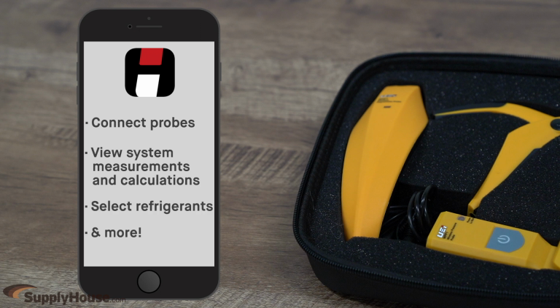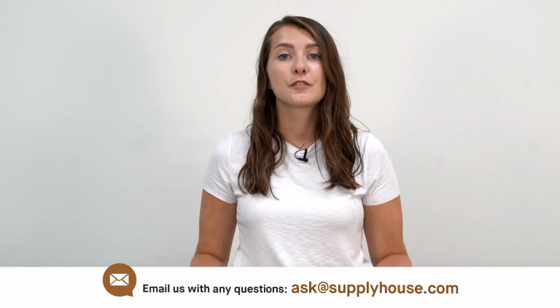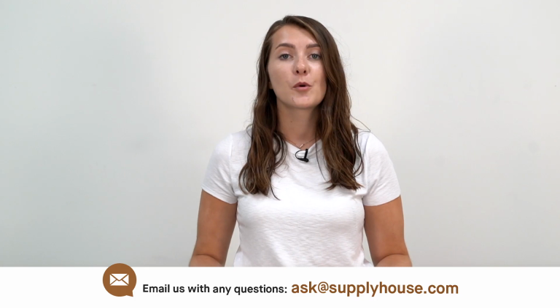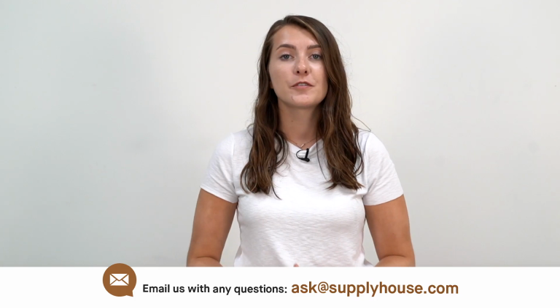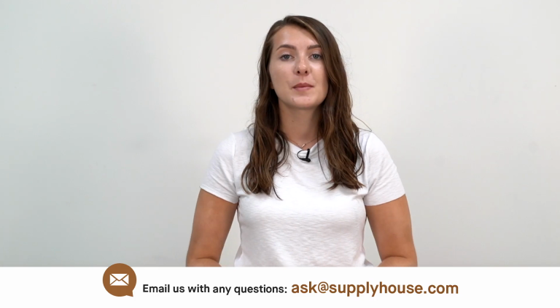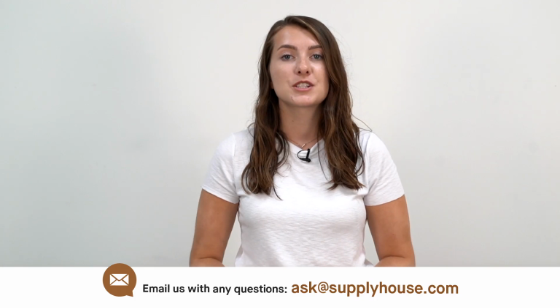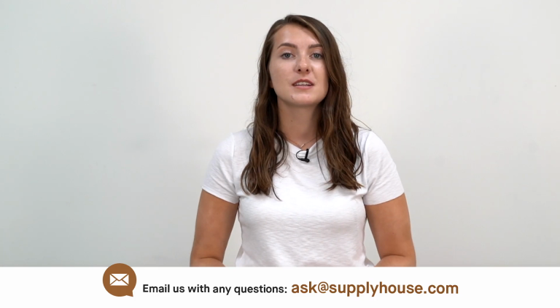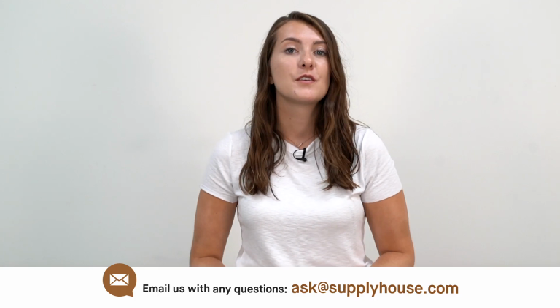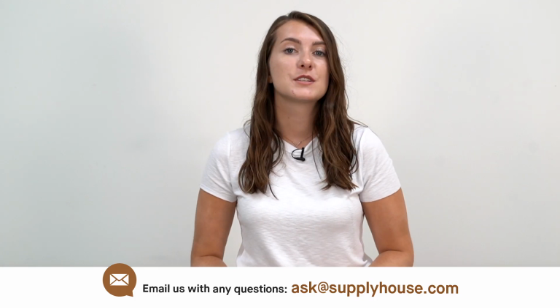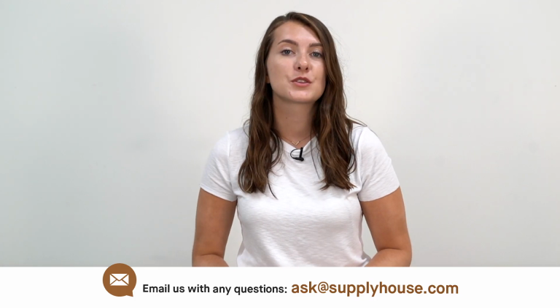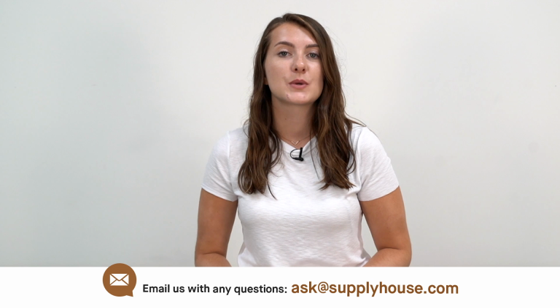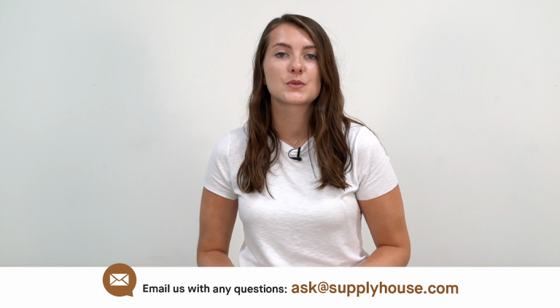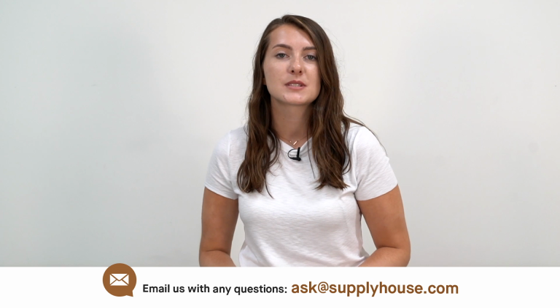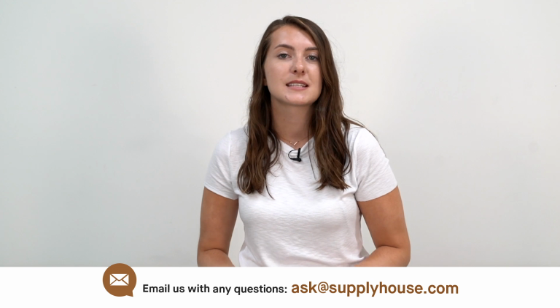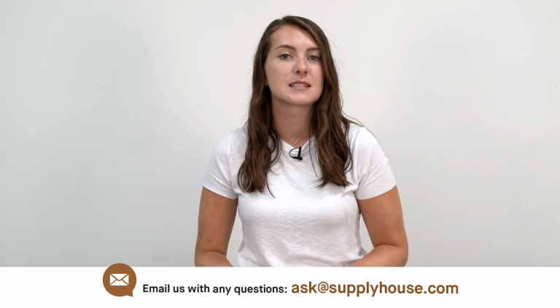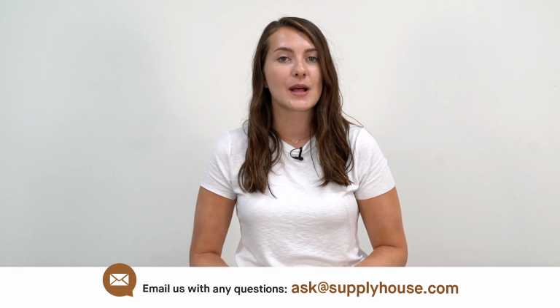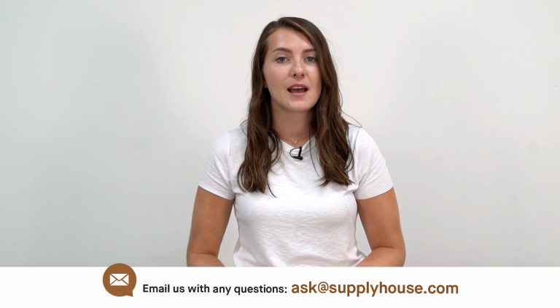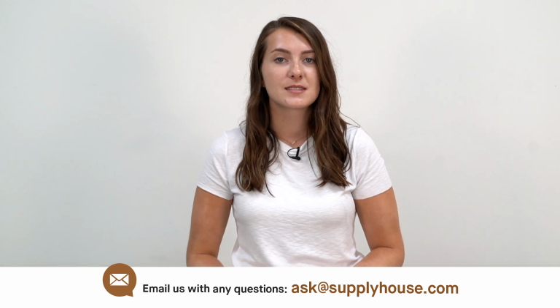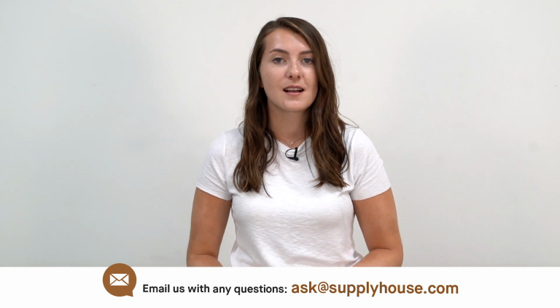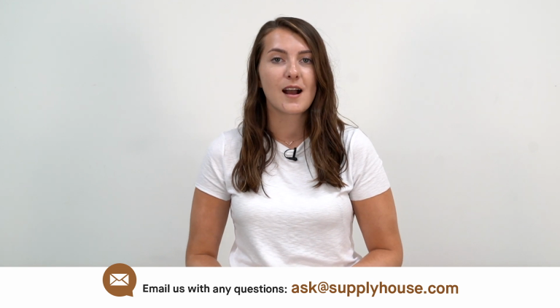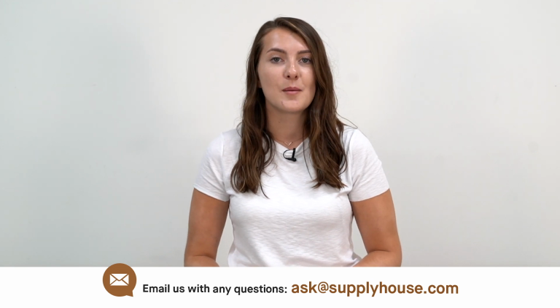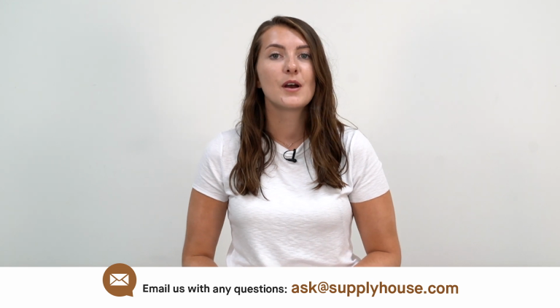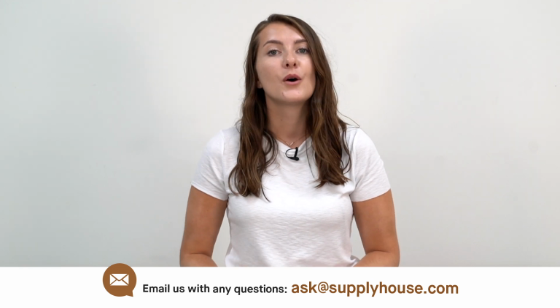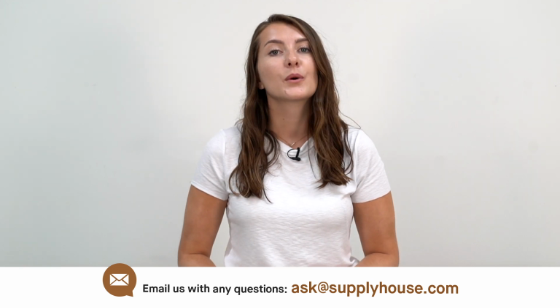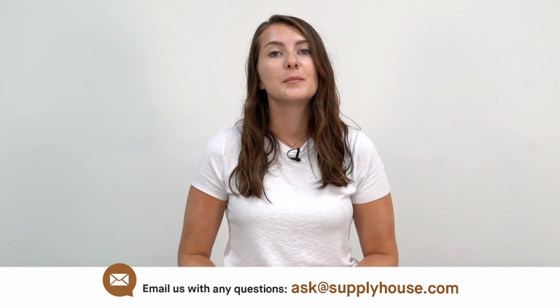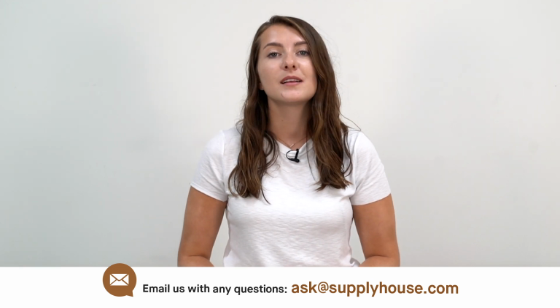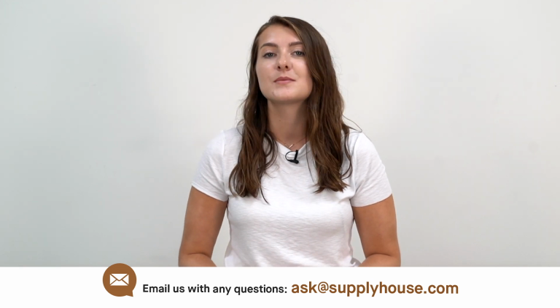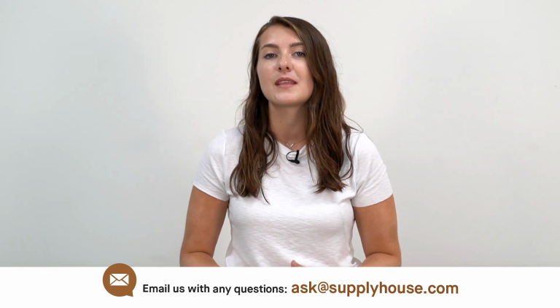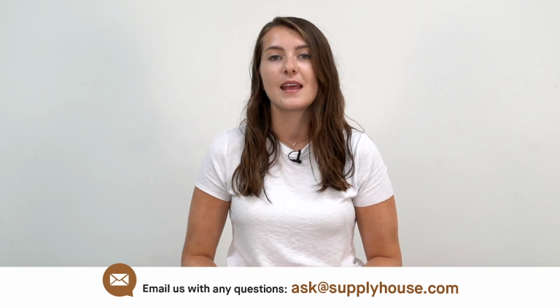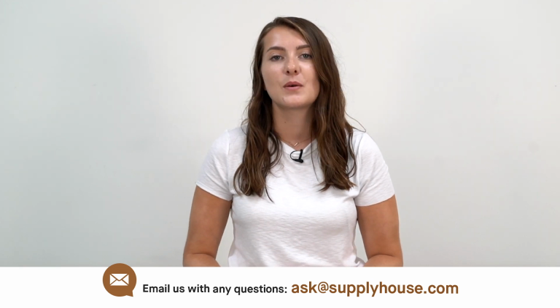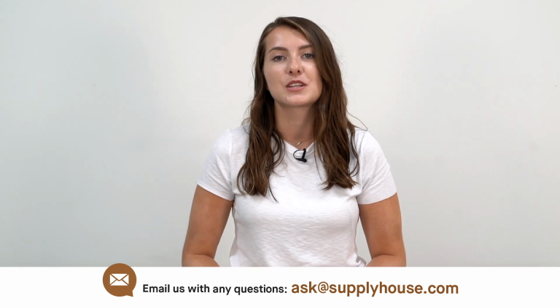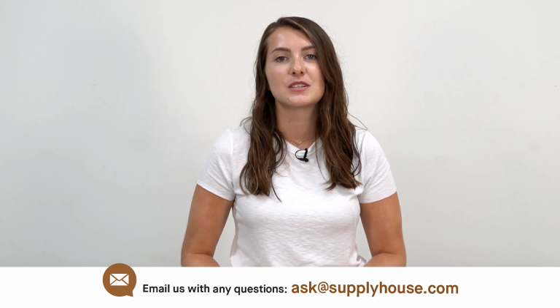For more information, visit the resources at SupplyHouse.com or email us with any questions. Thank you so much, folks.